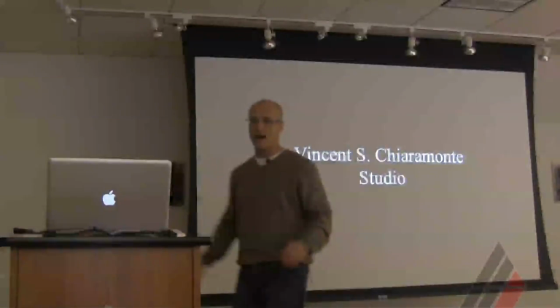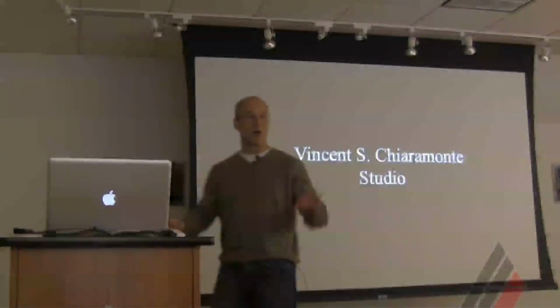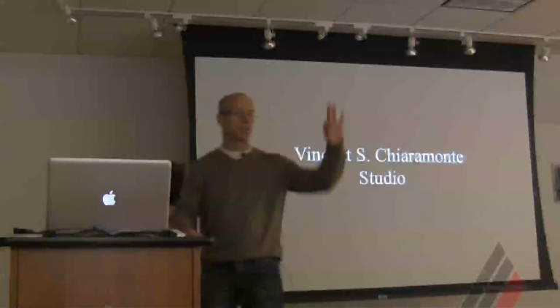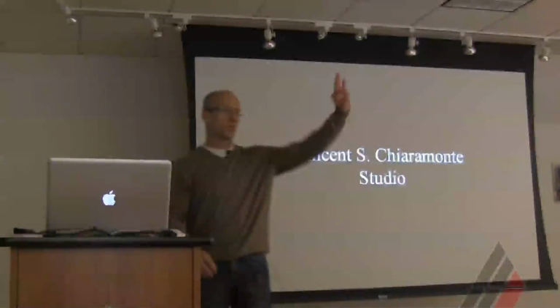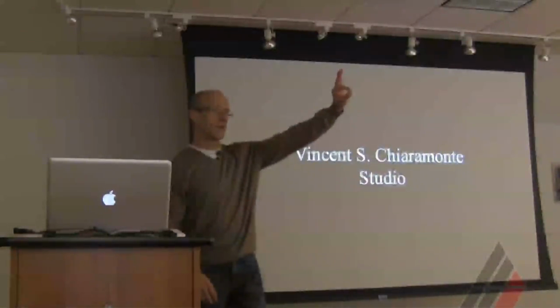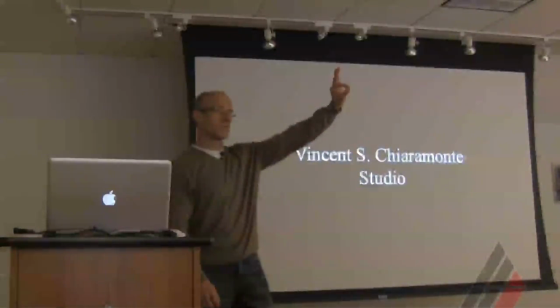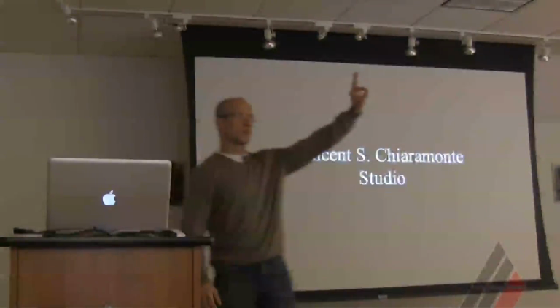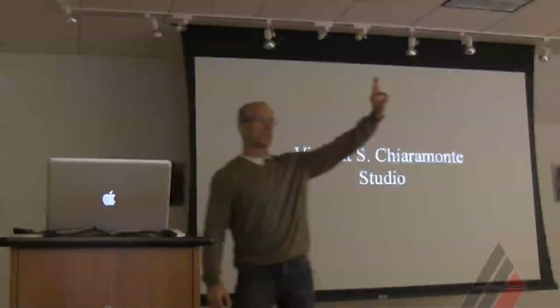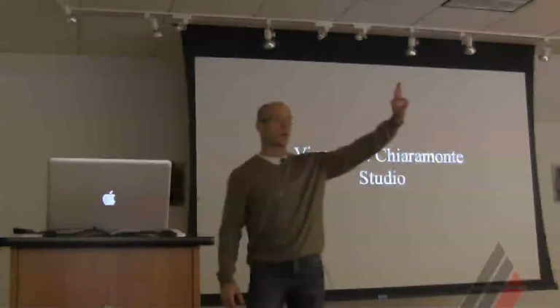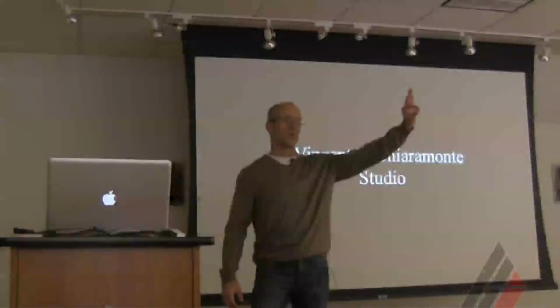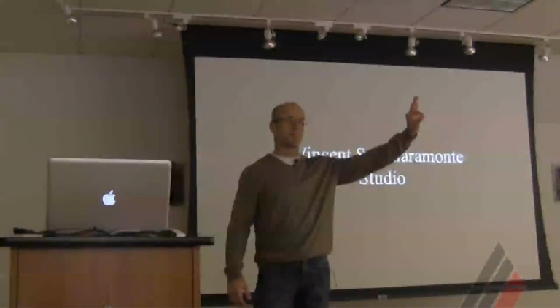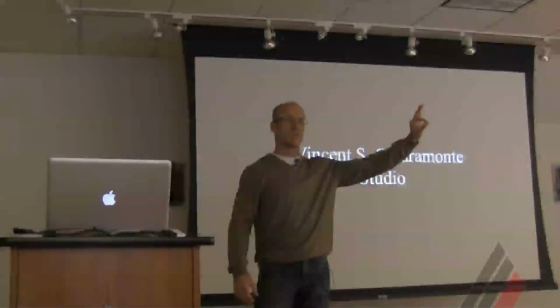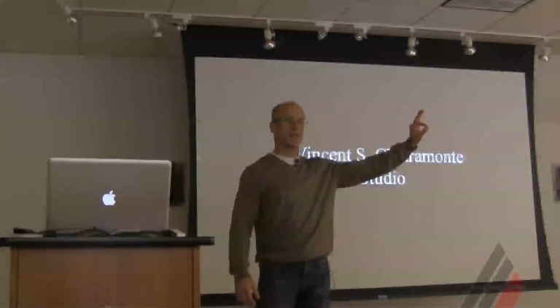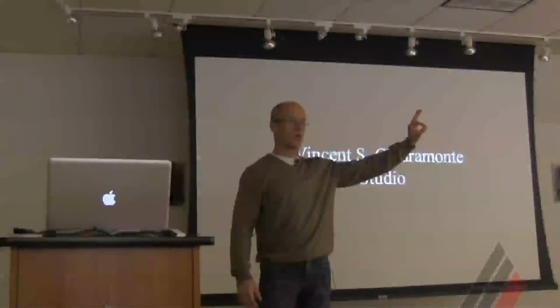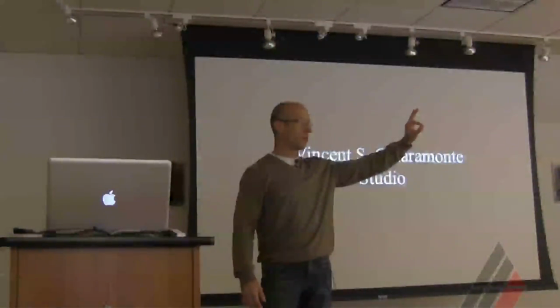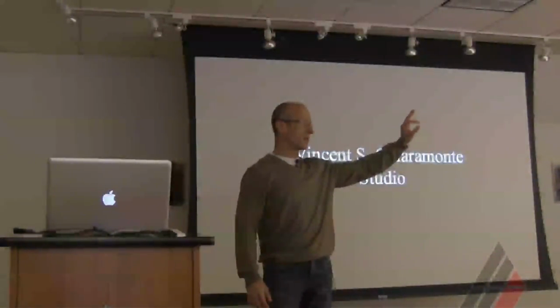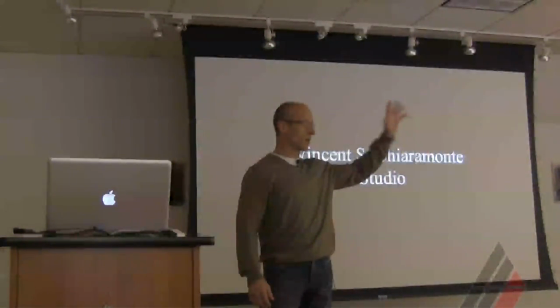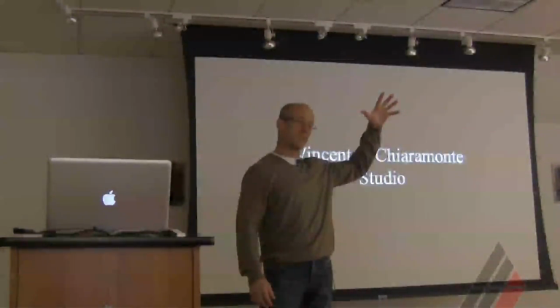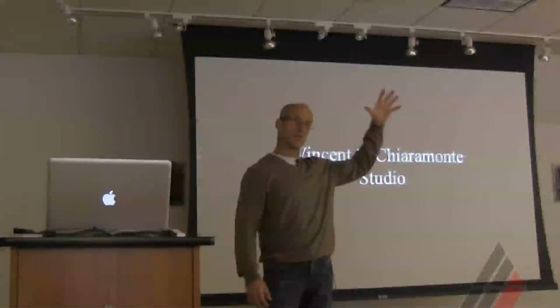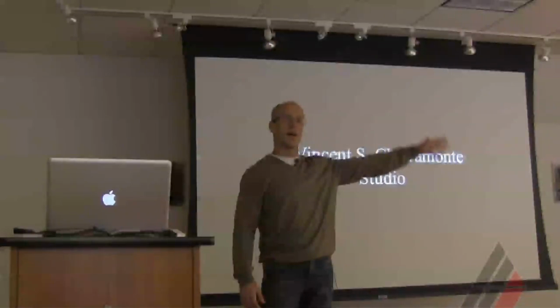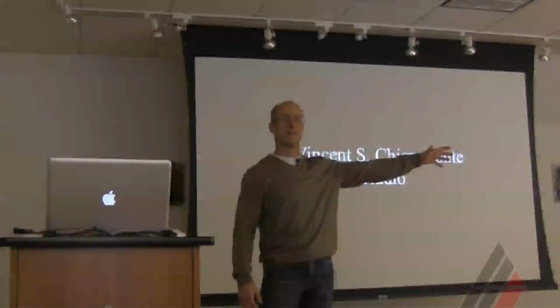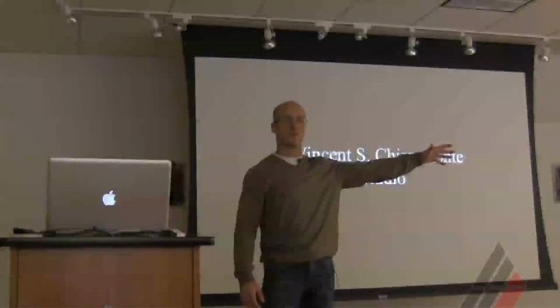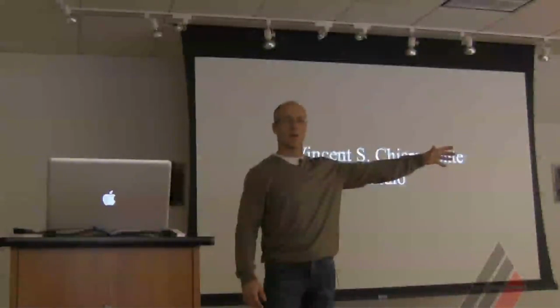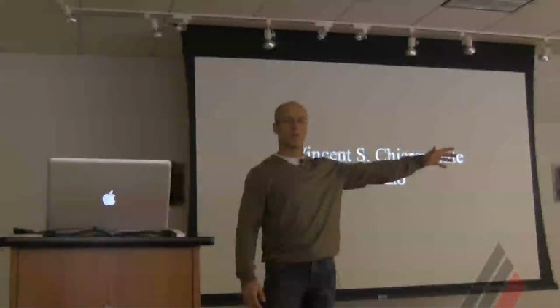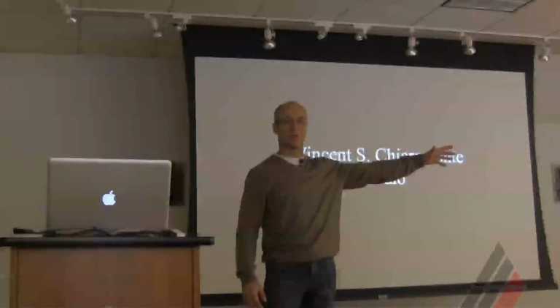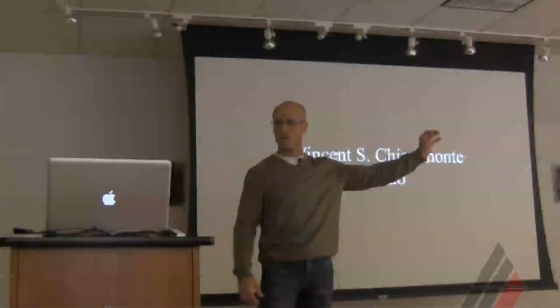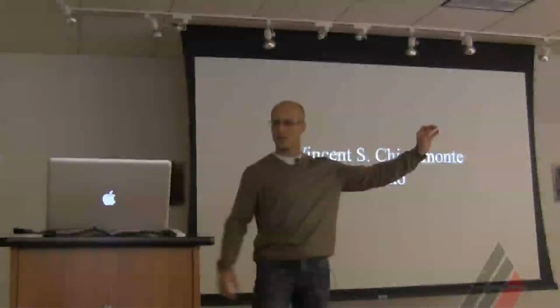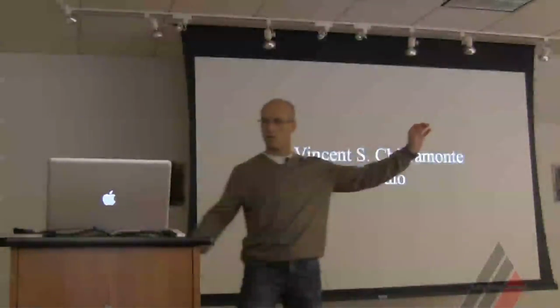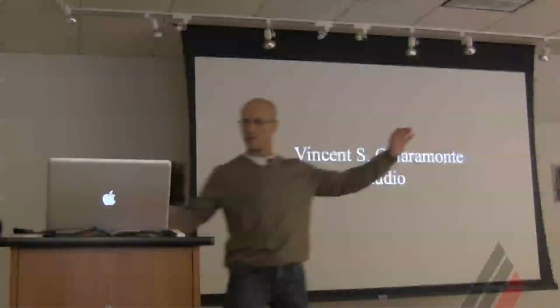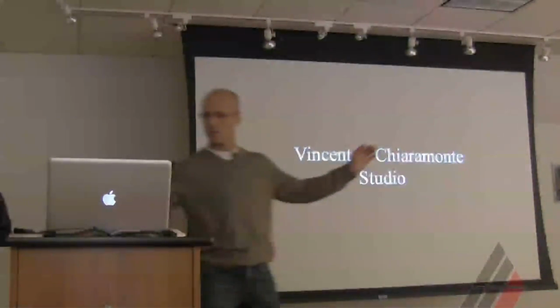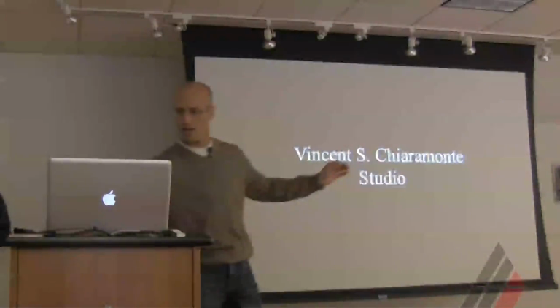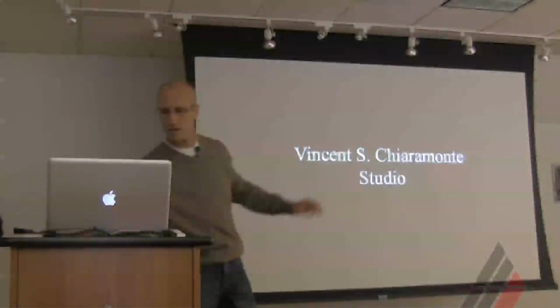I work in three mediums. I work in charcoal, I work in pastel, and I work in oil. So I have these divided into three categories. I believe I start with pastel.